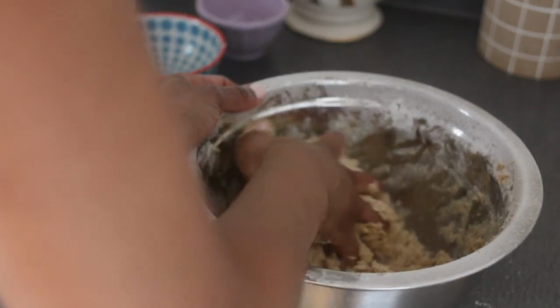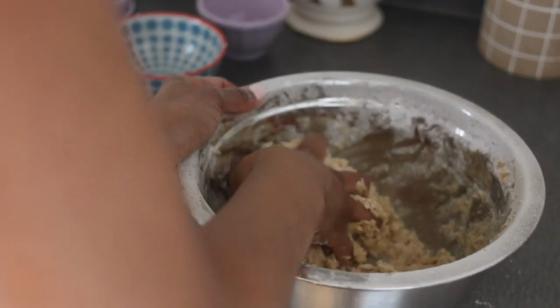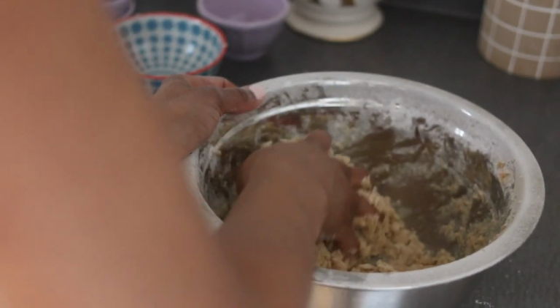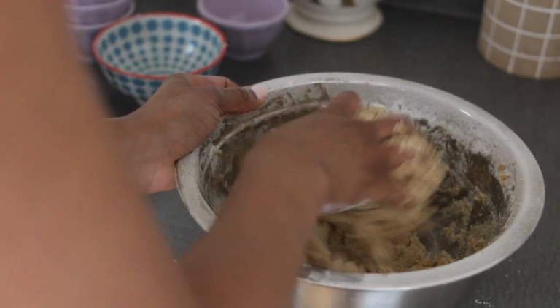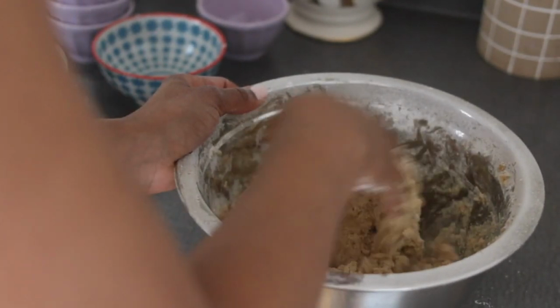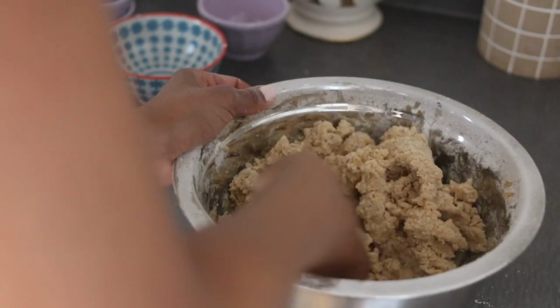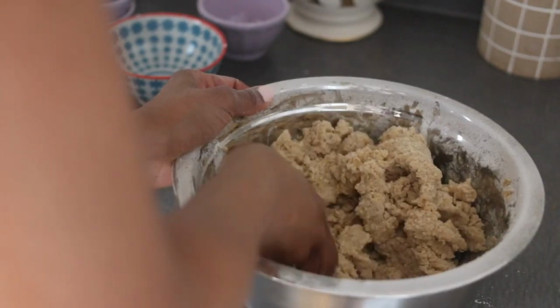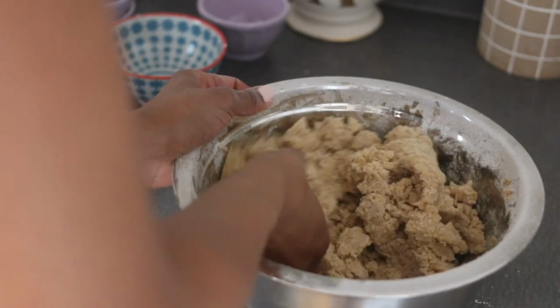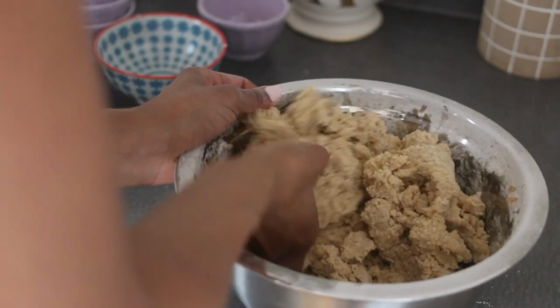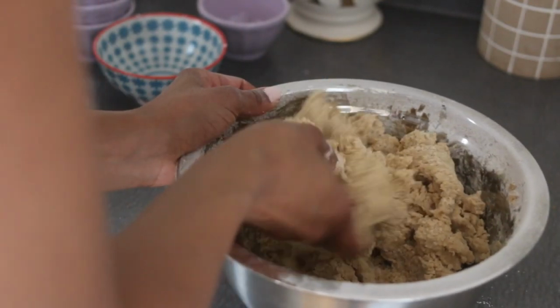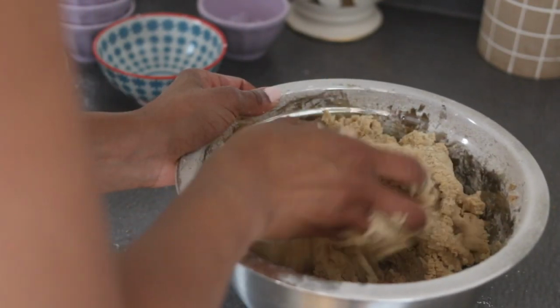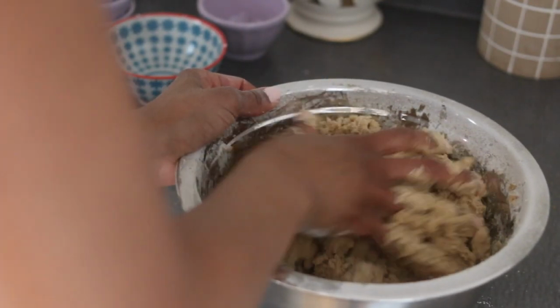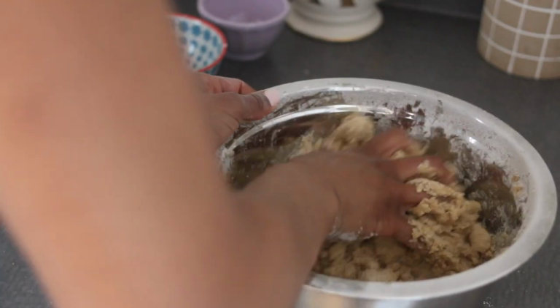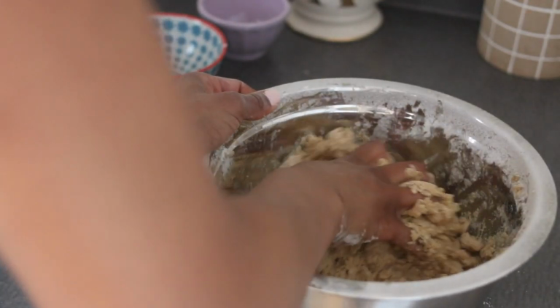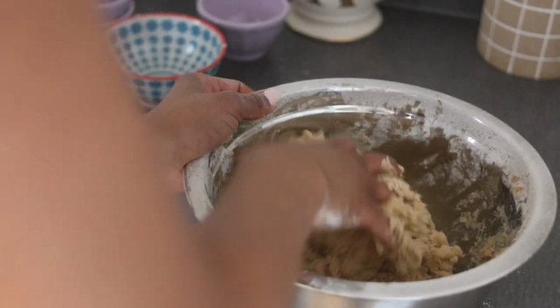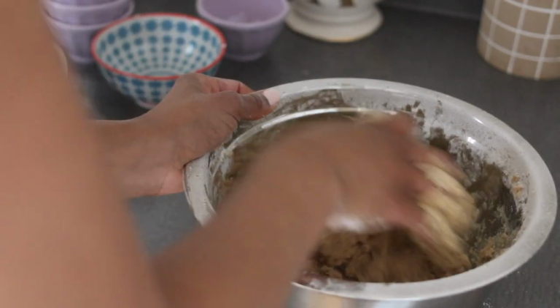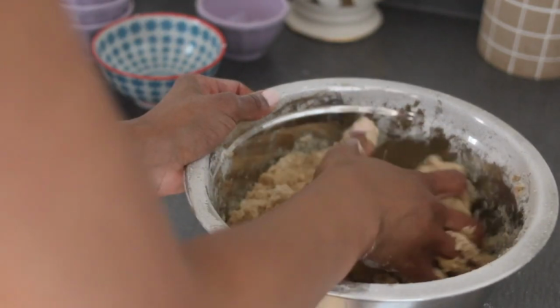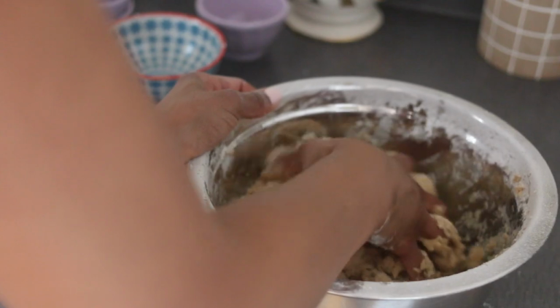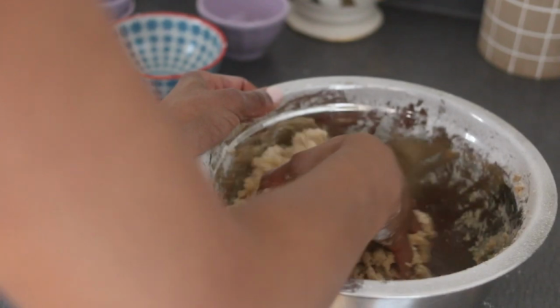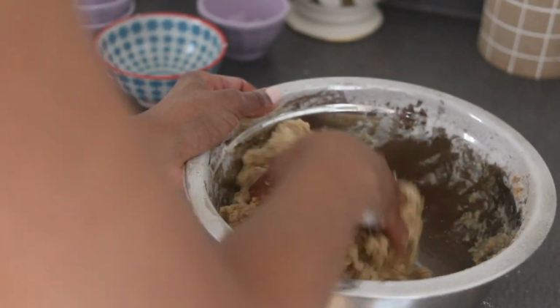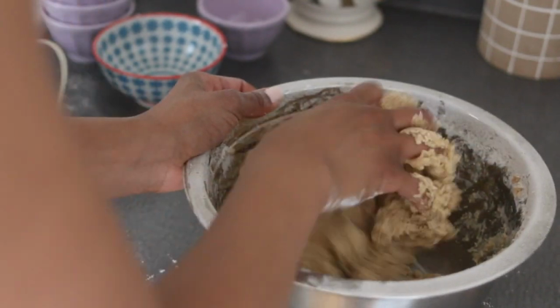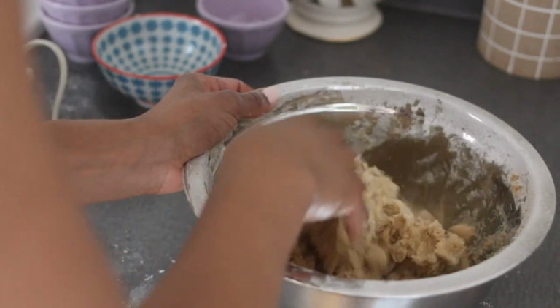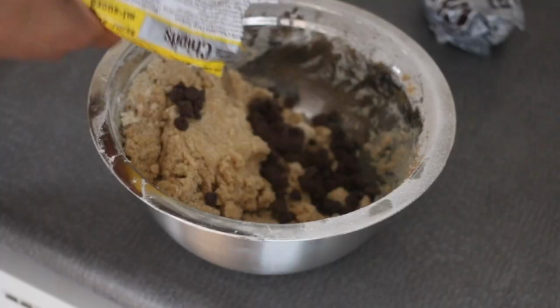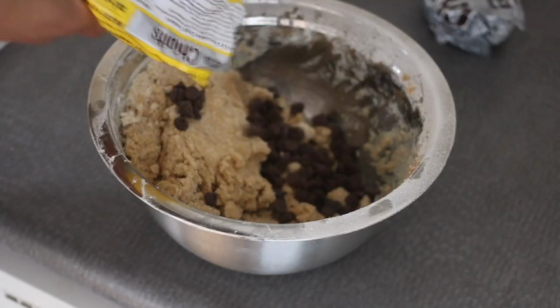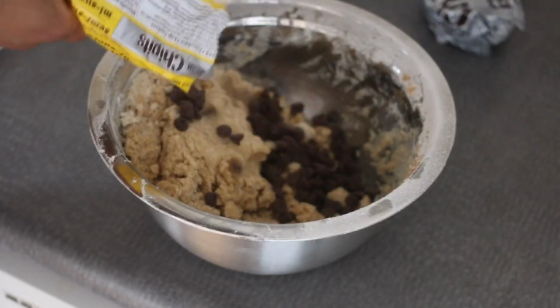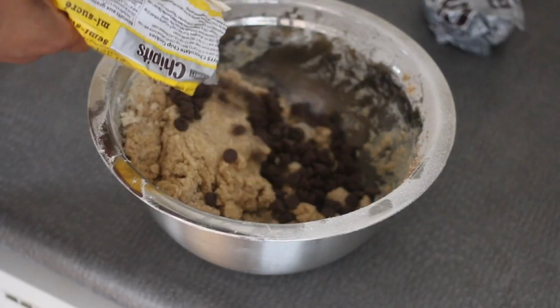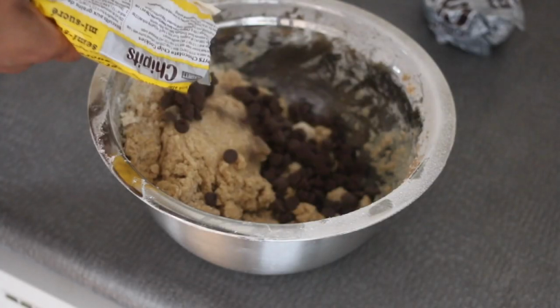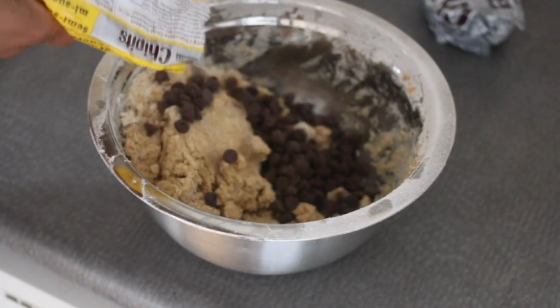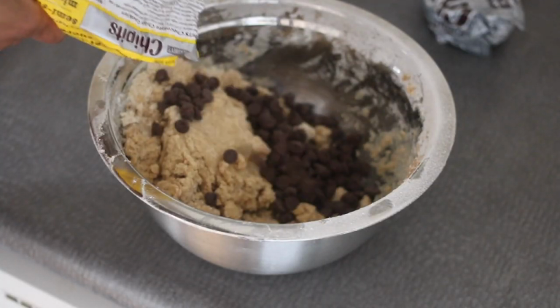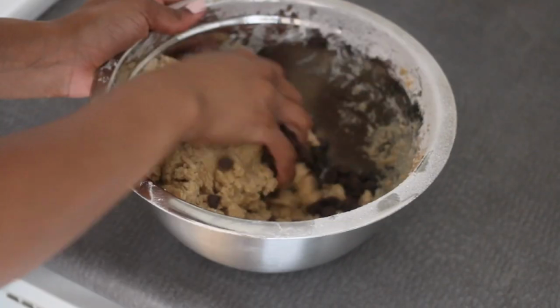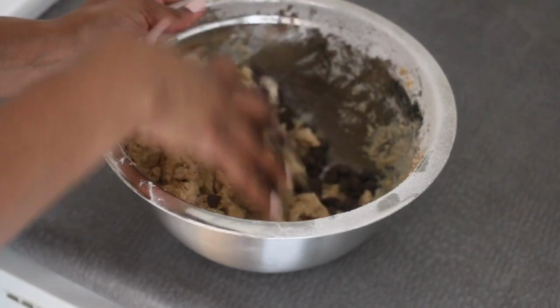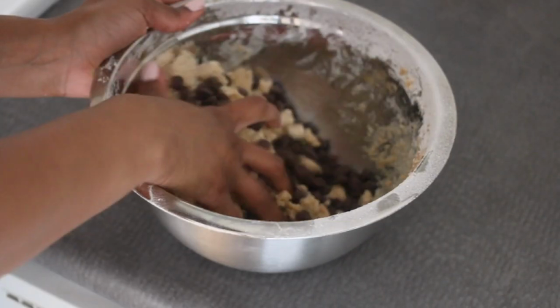I'm just using my hands, getting messy with it. At the very end I stir in a whole bunch of chocolate chips.